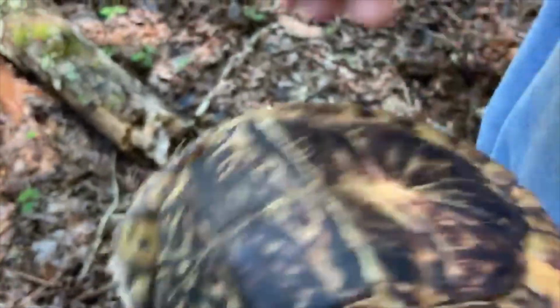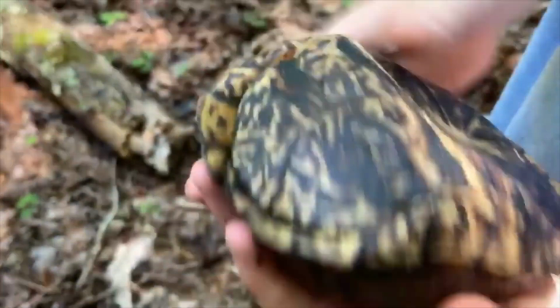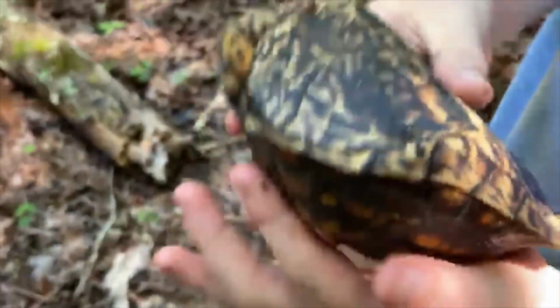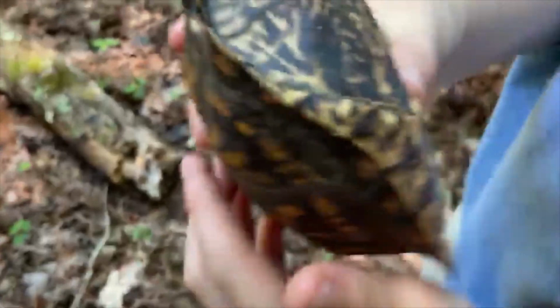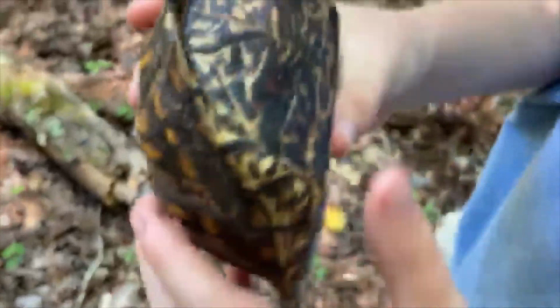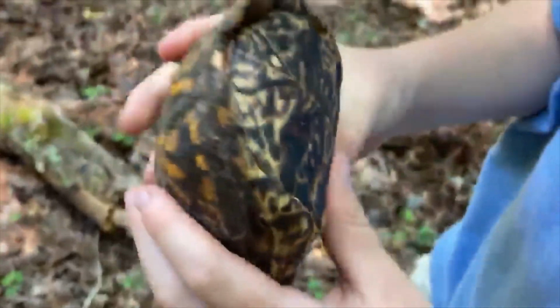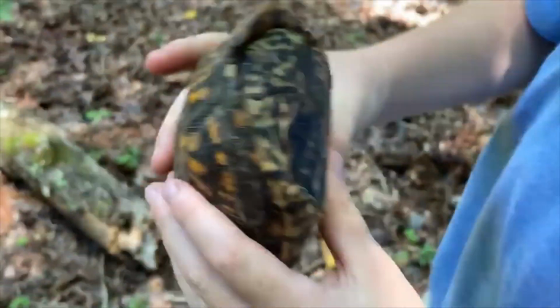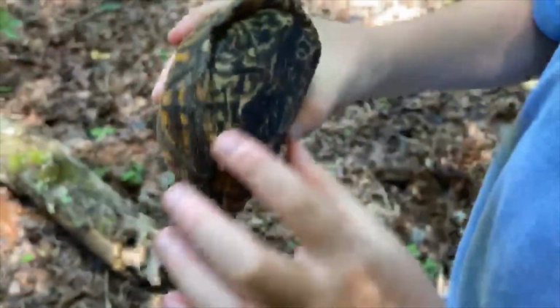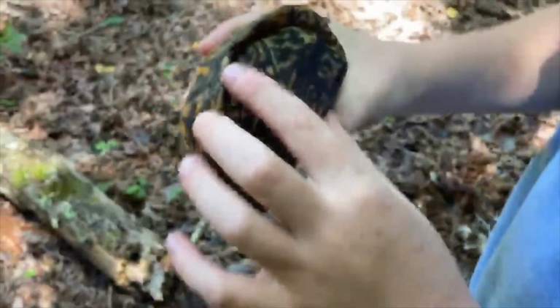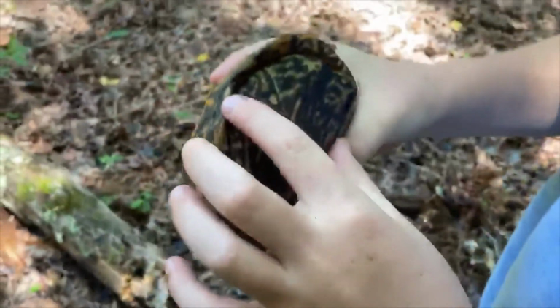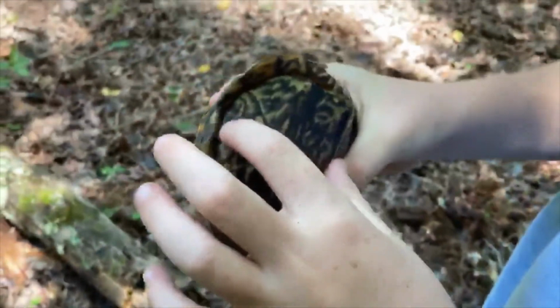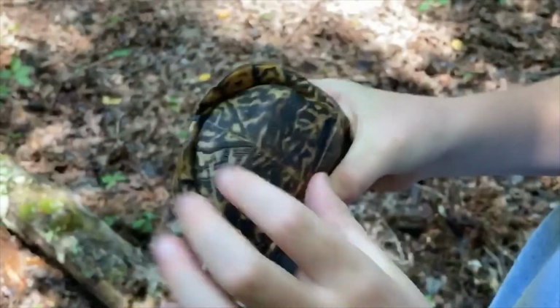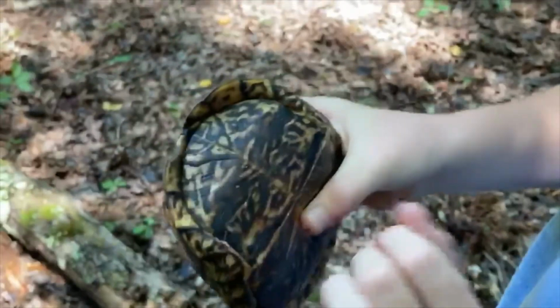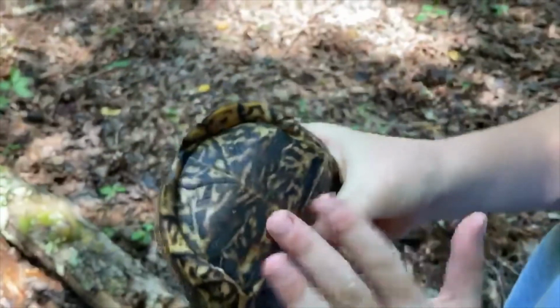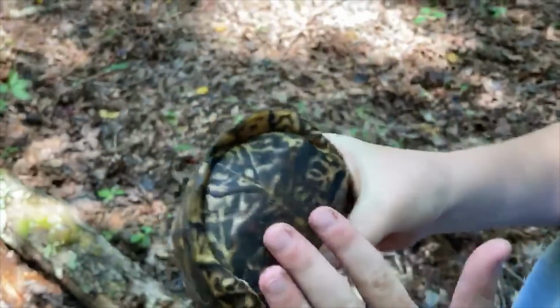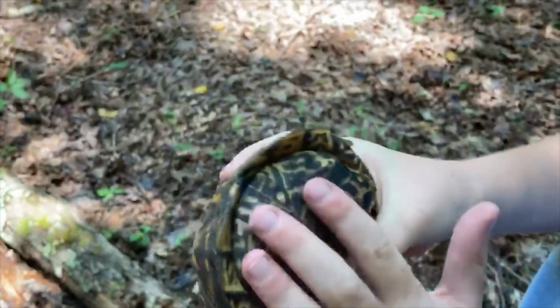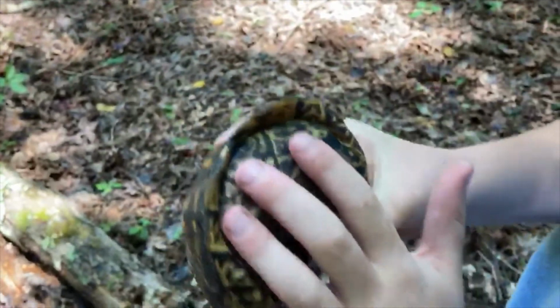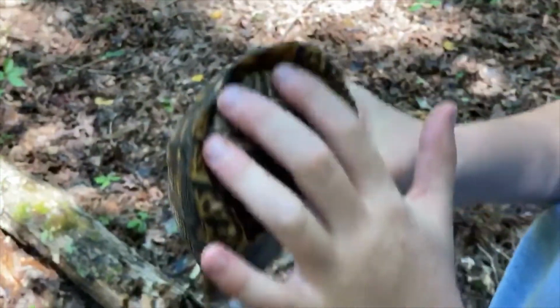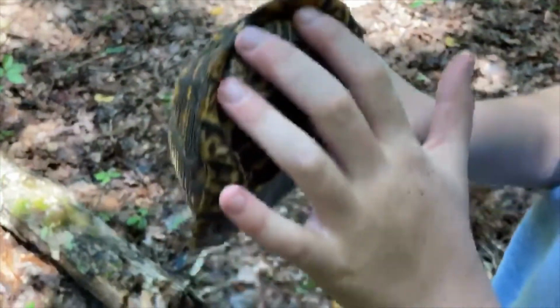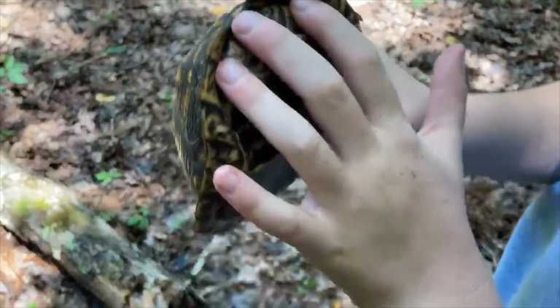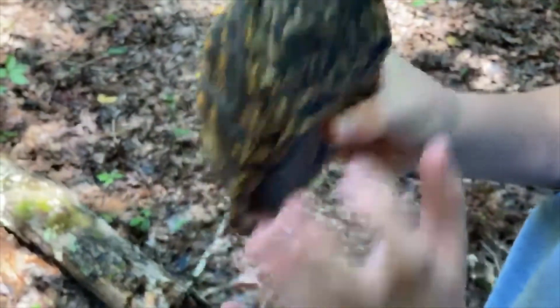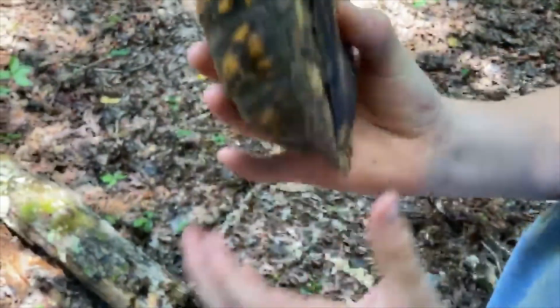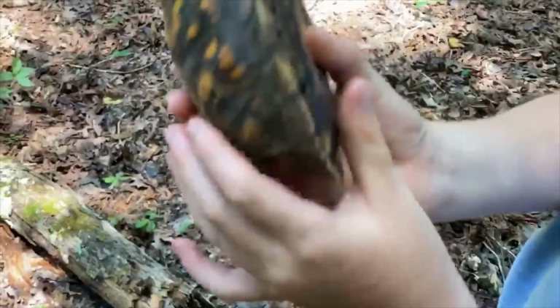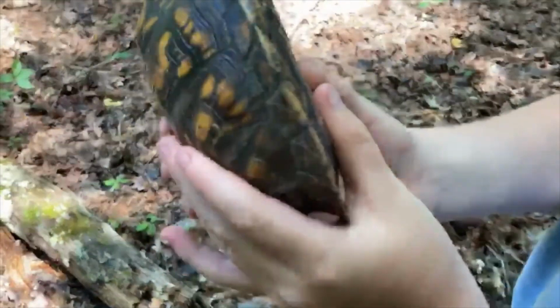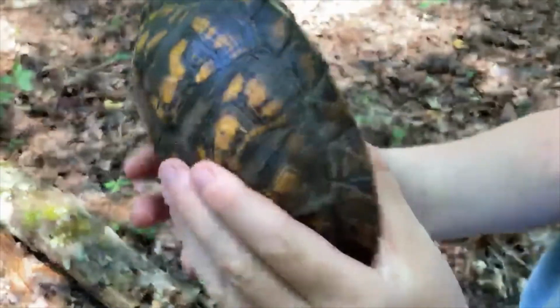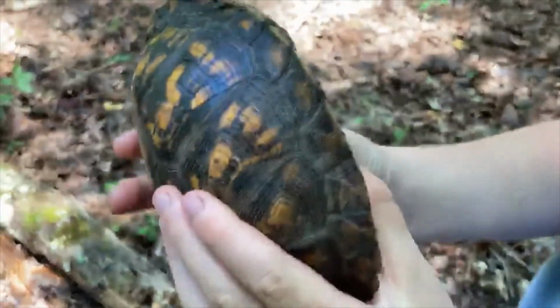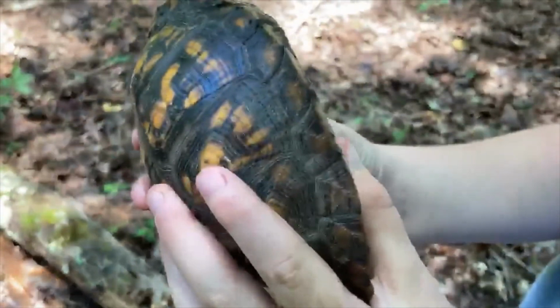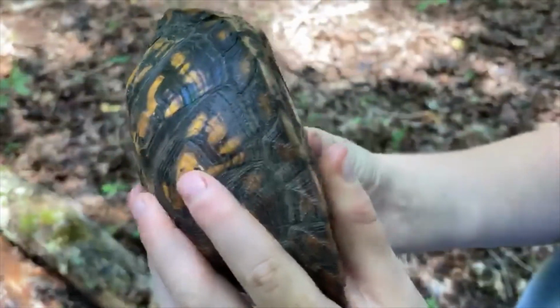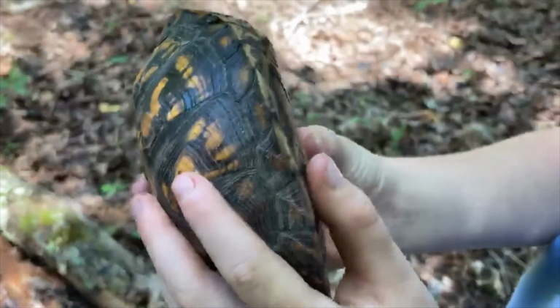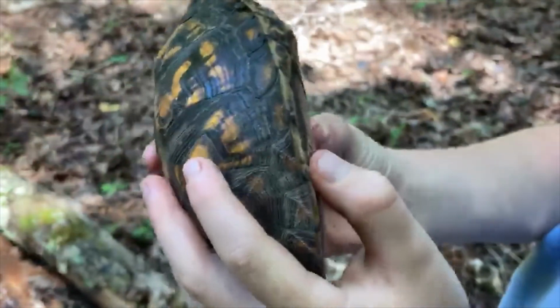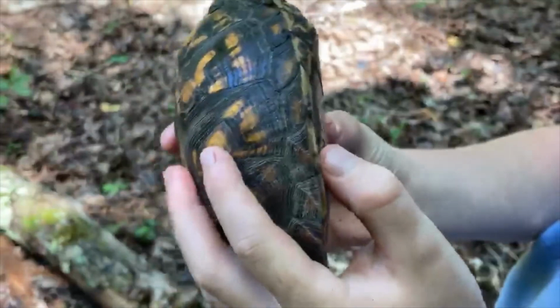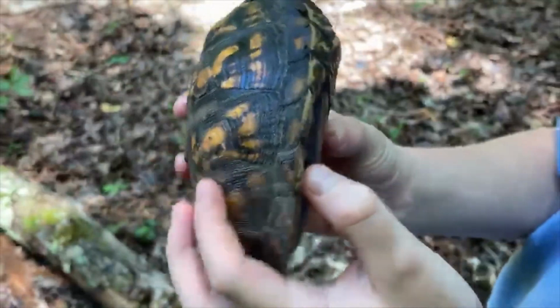They call it a box turtle because it can close up like a box, so no animals can hurt it.